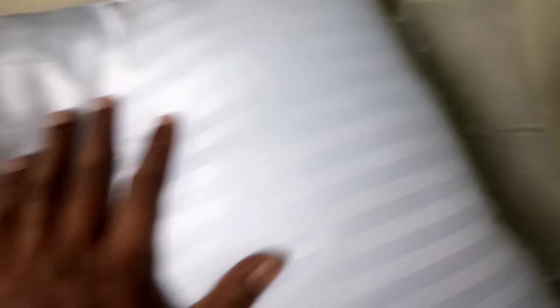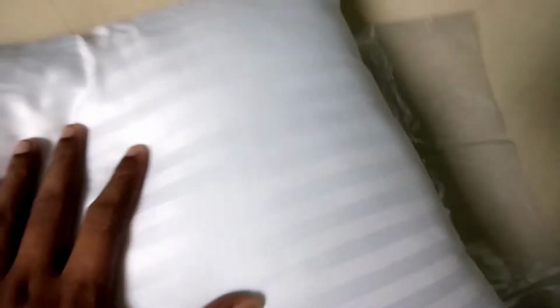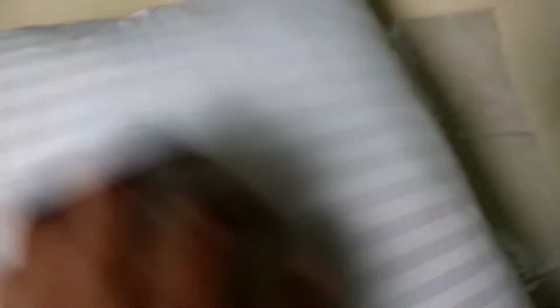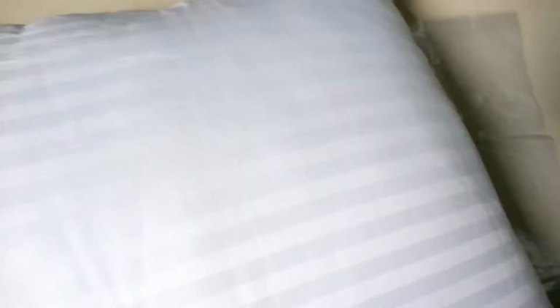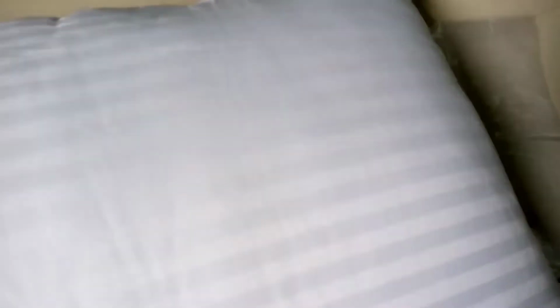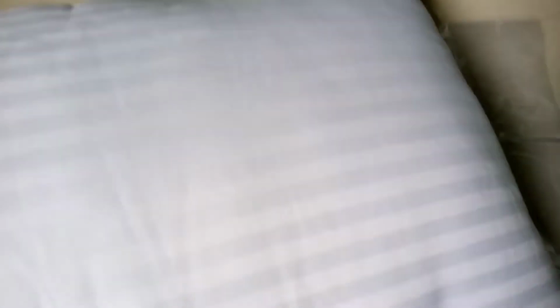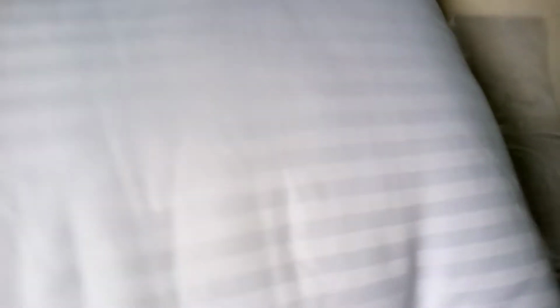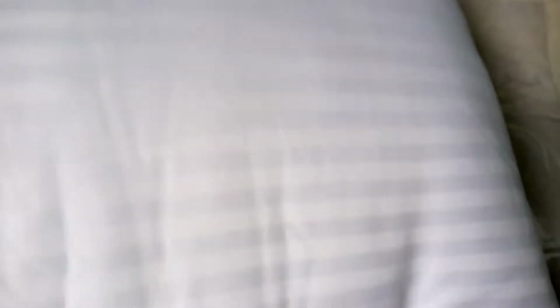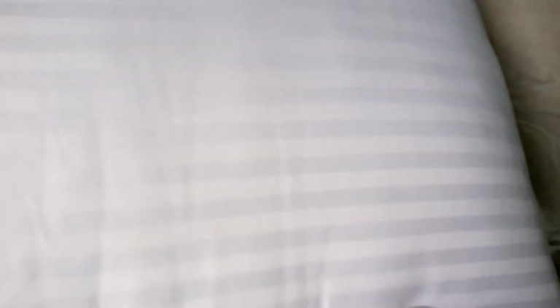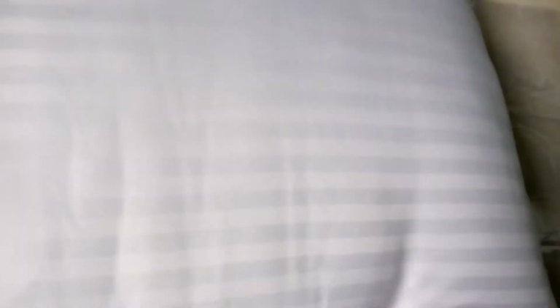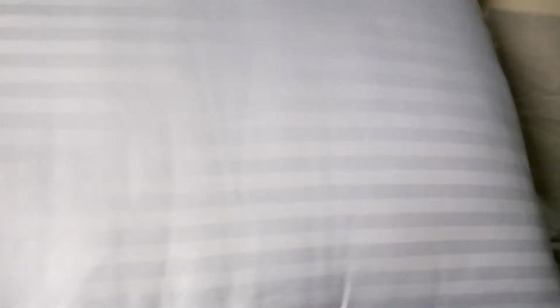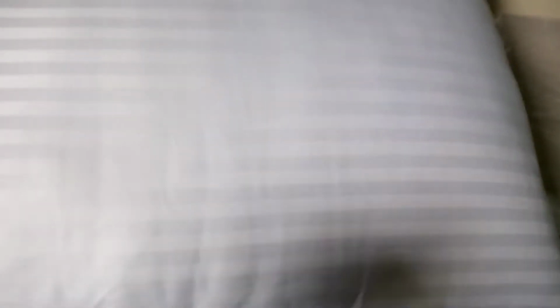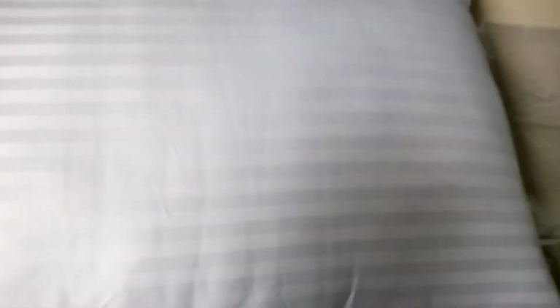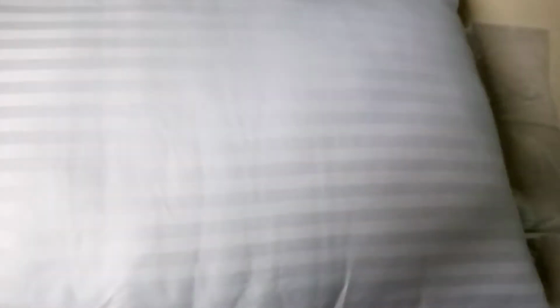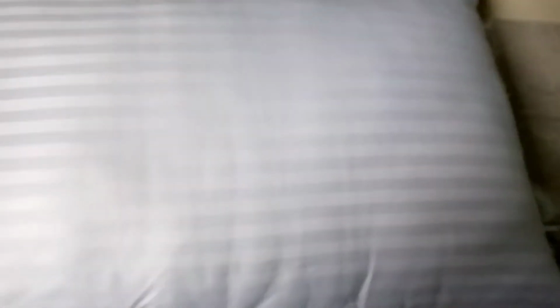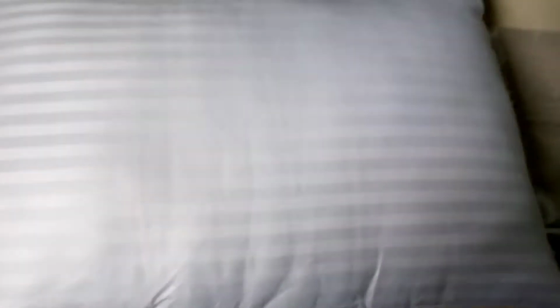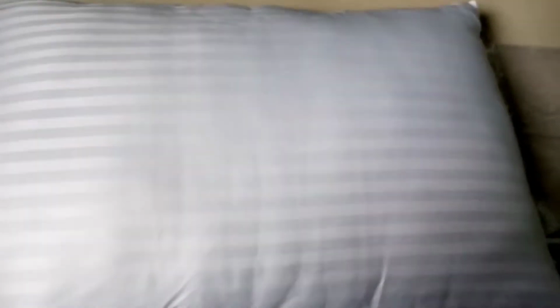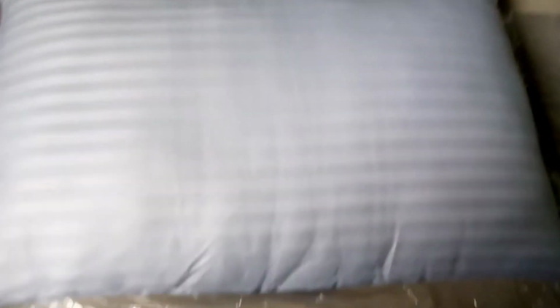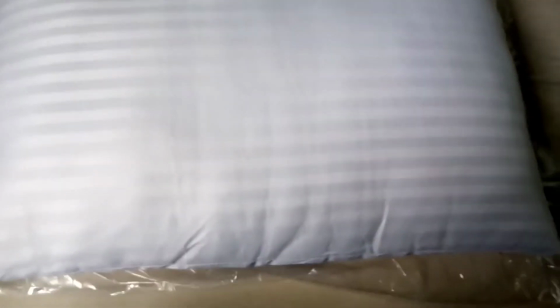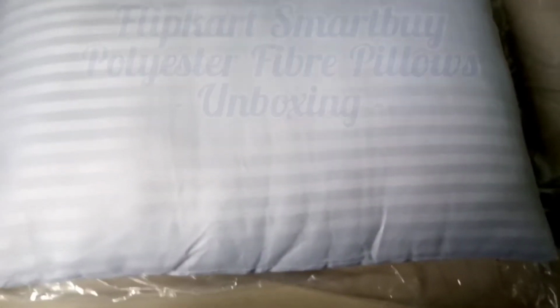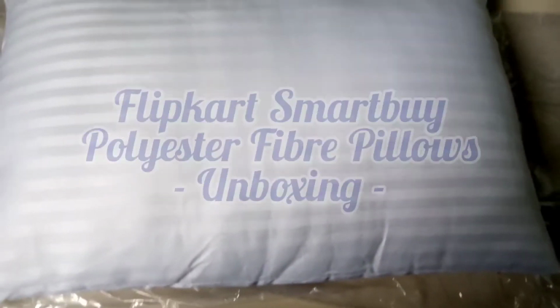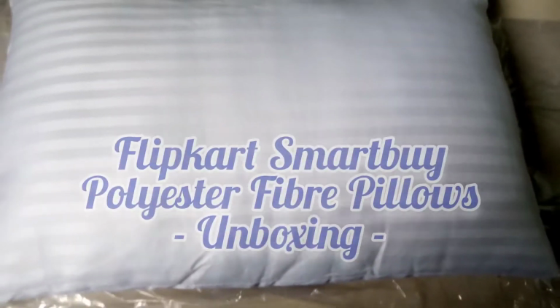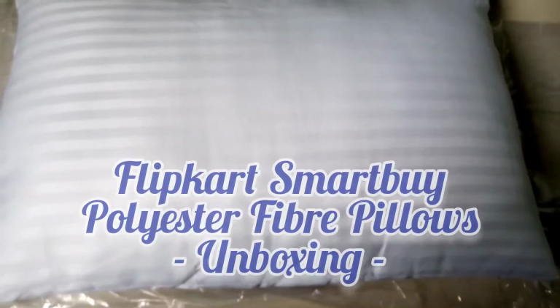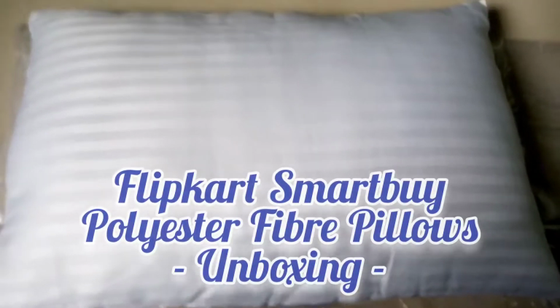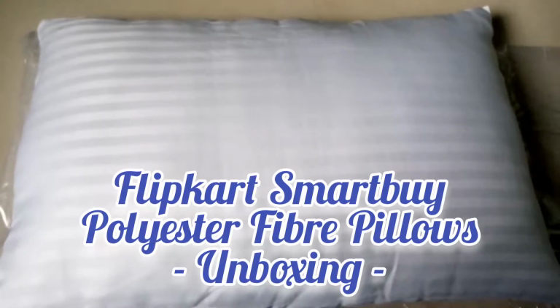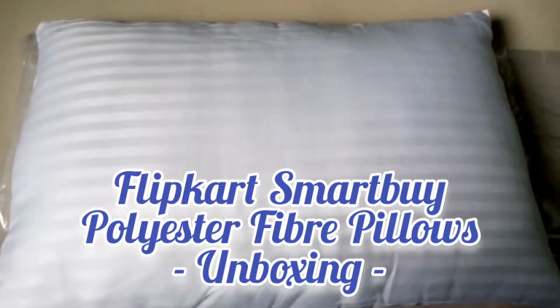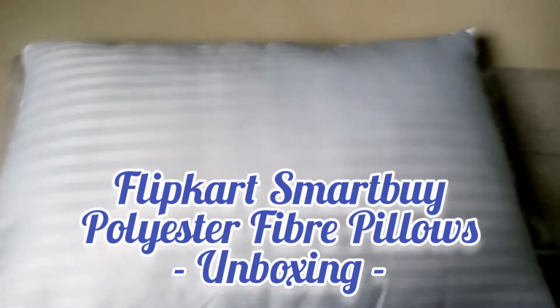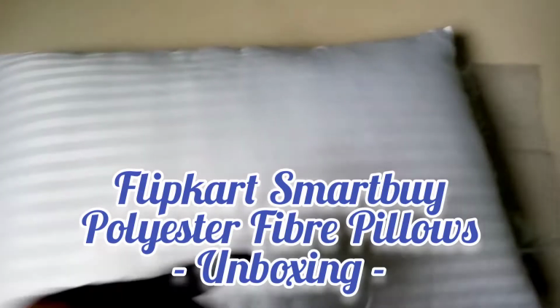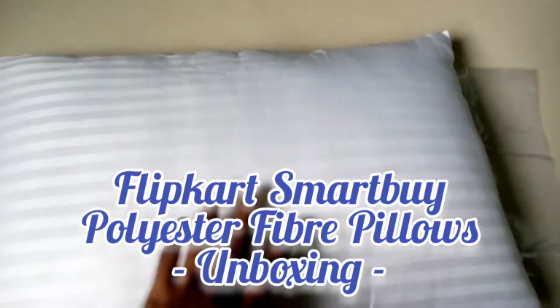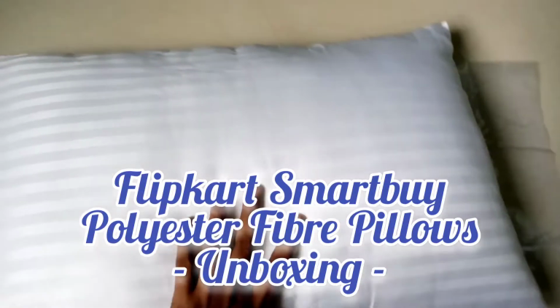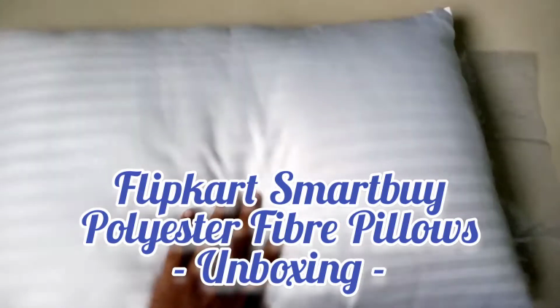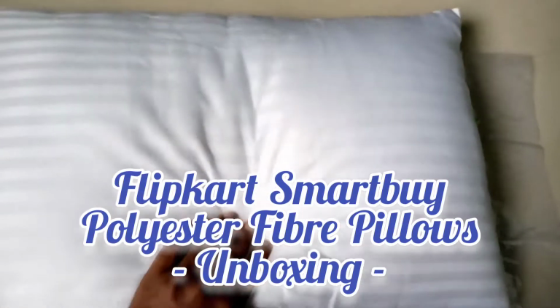Welcome to TechCookies. We will see the unboxing video of Flipkart SmartBuy Polyester Fiber Pillows.